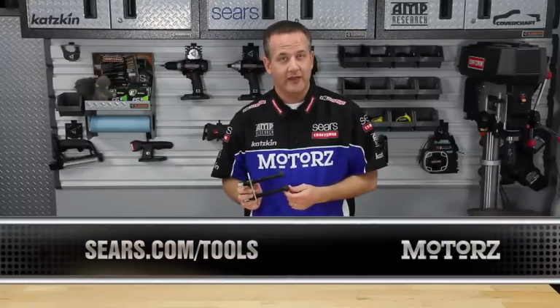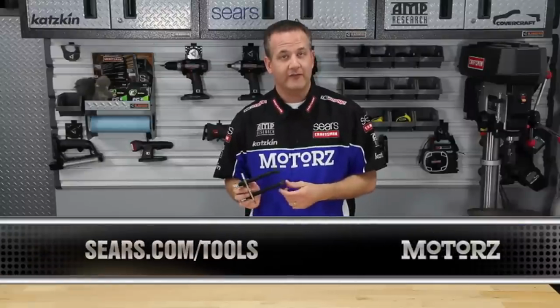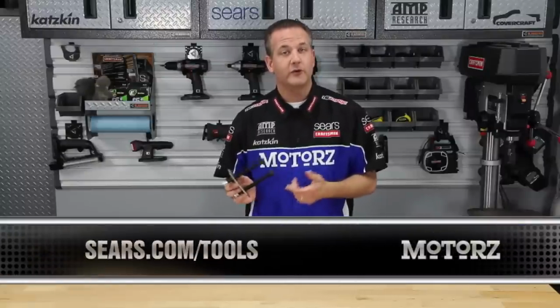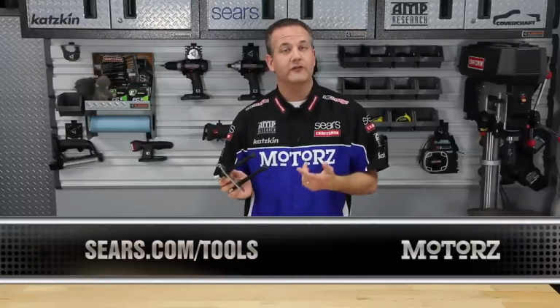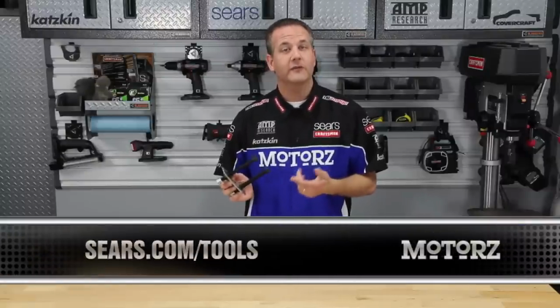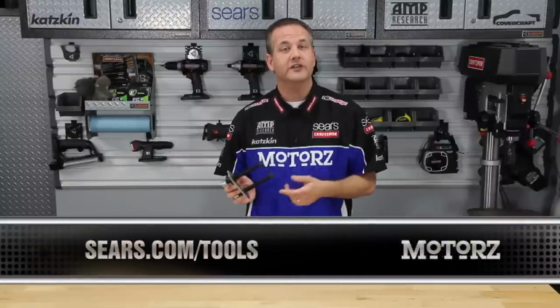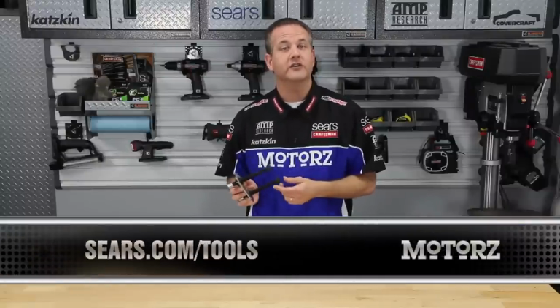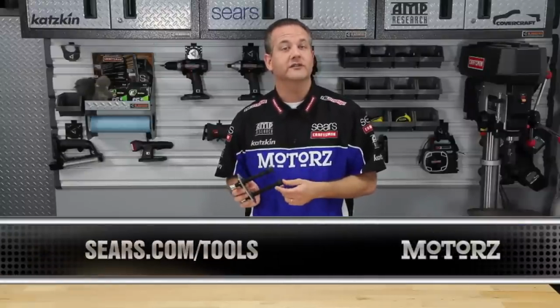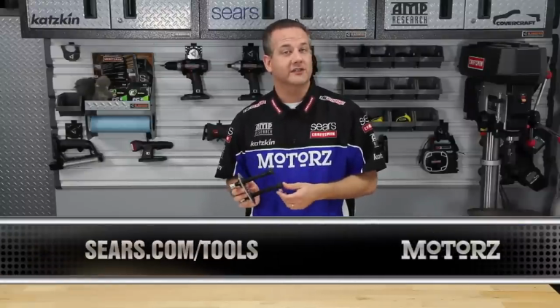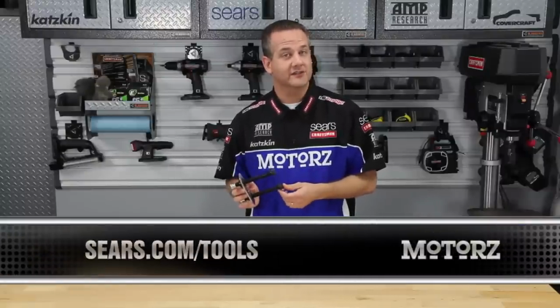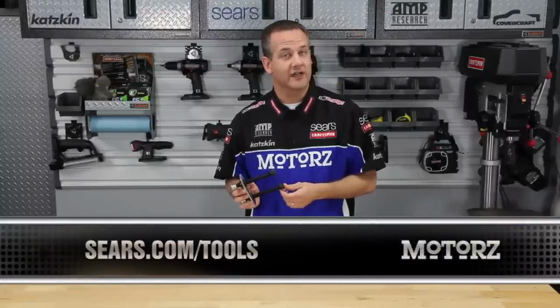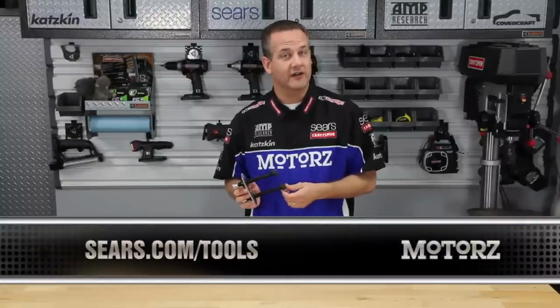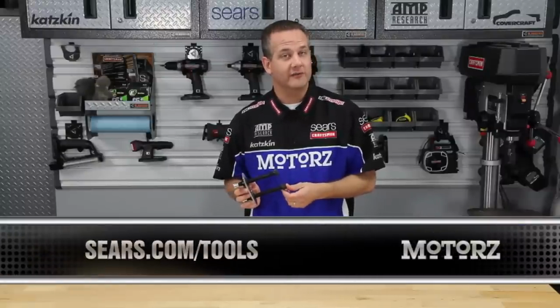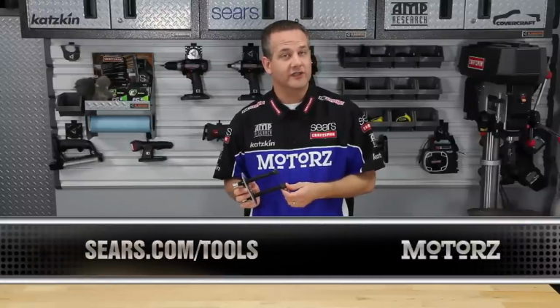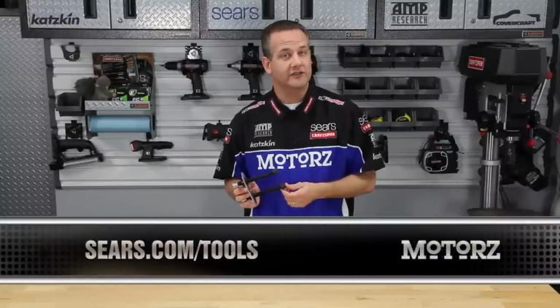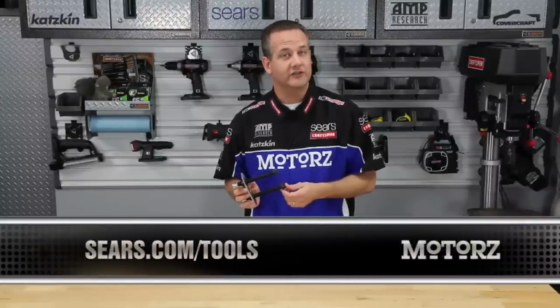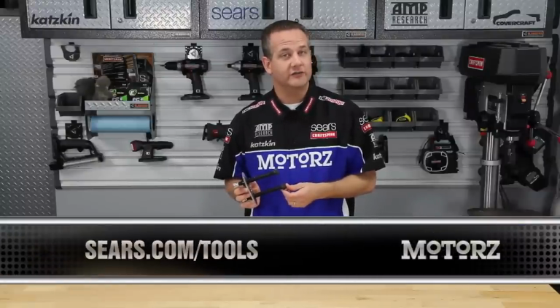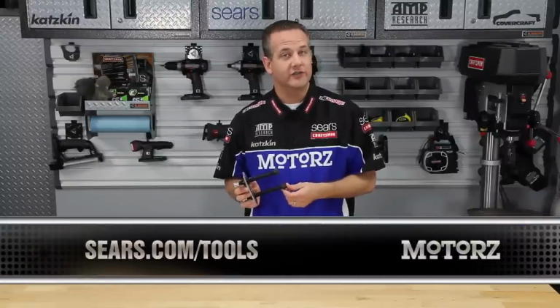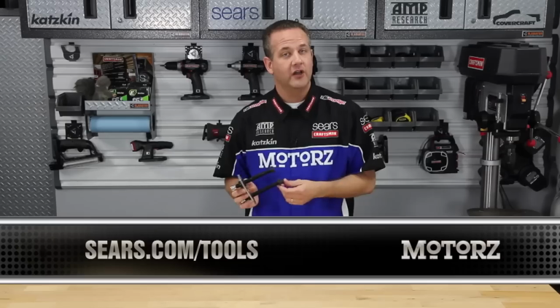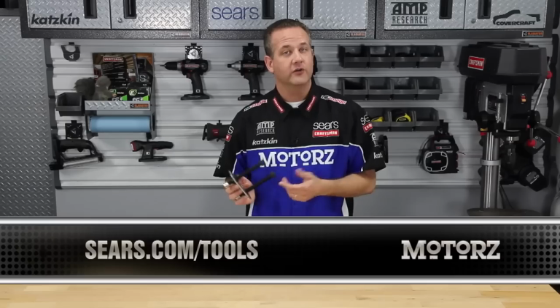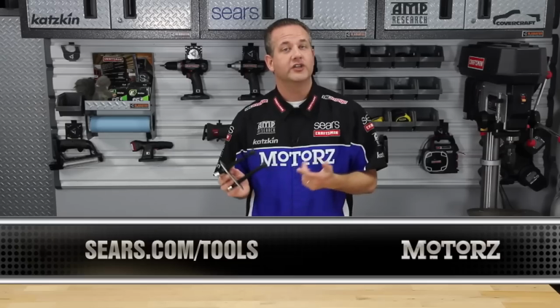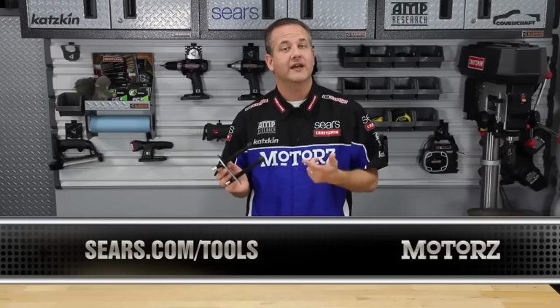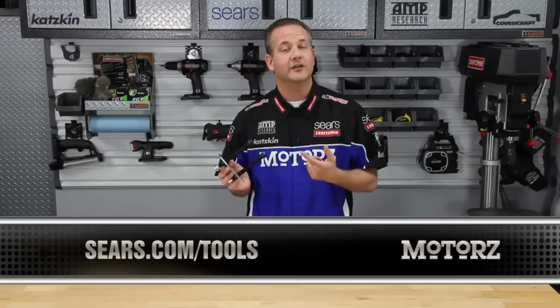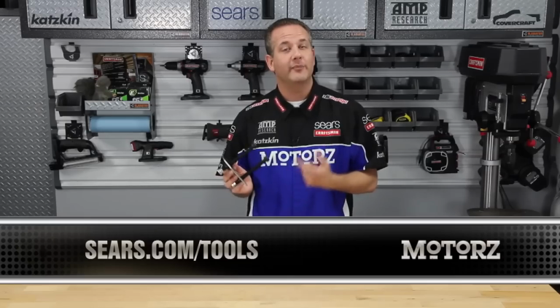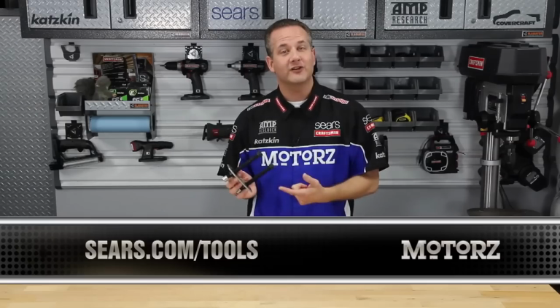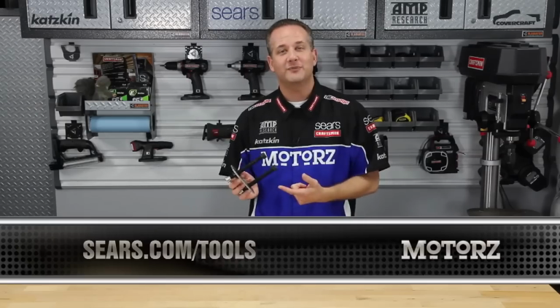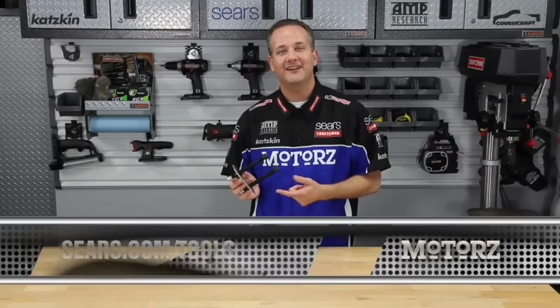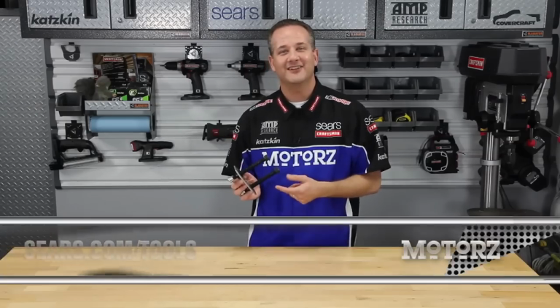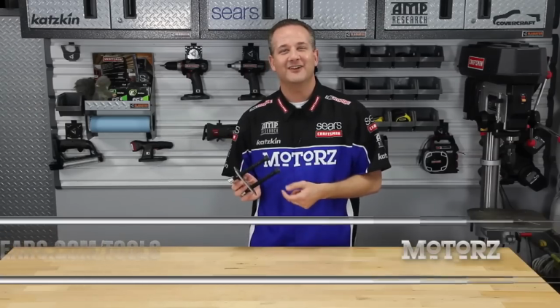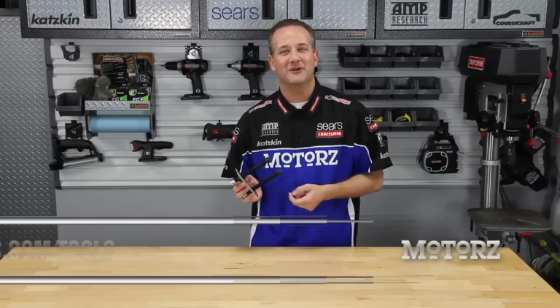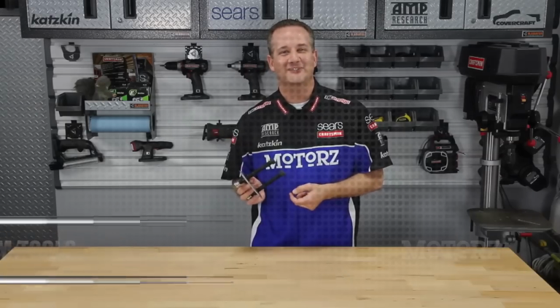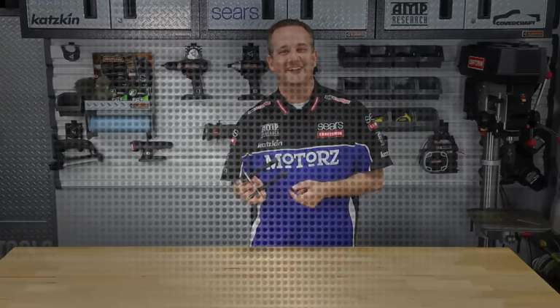For more information, go to sears.com/tools or check out the parts page at our website.